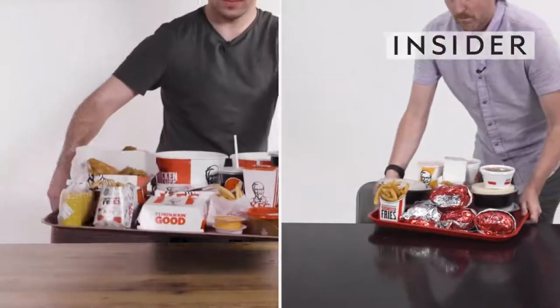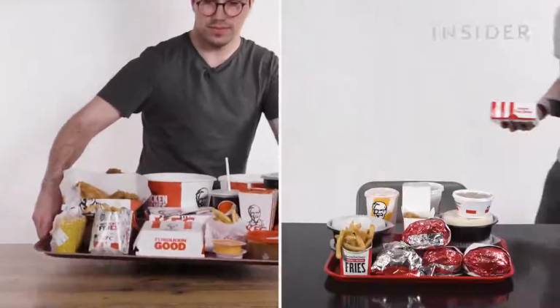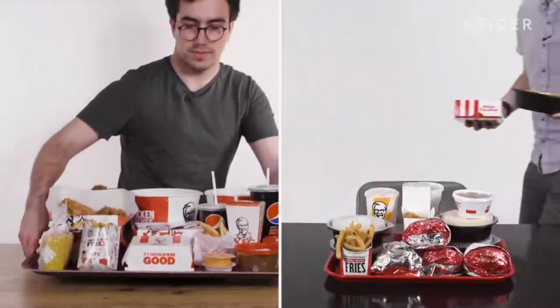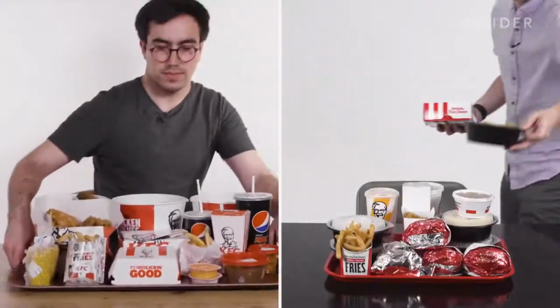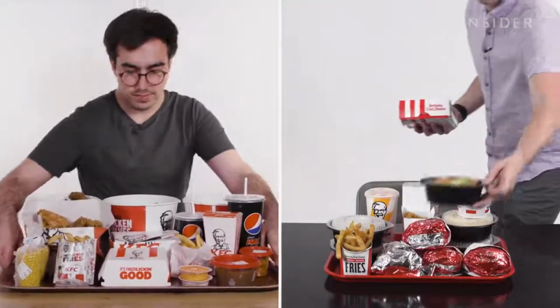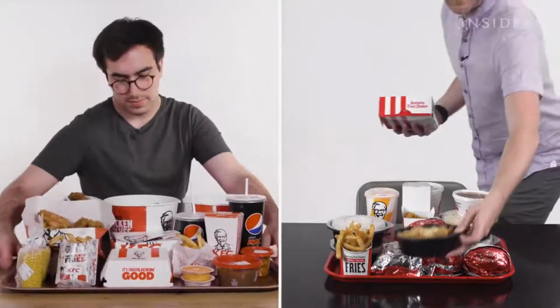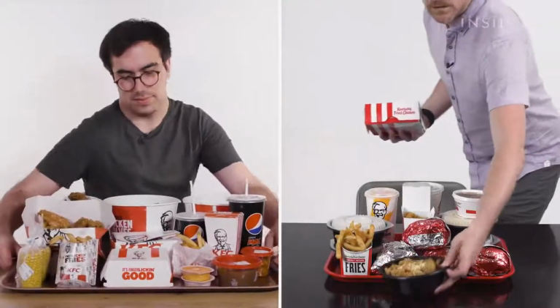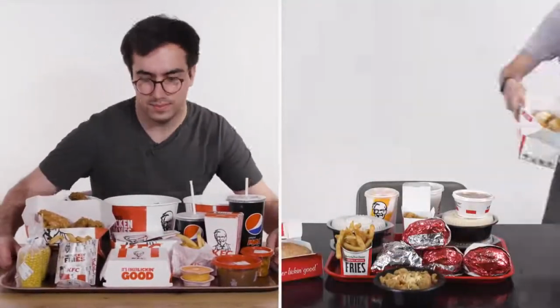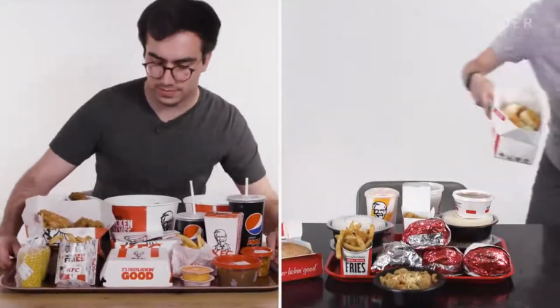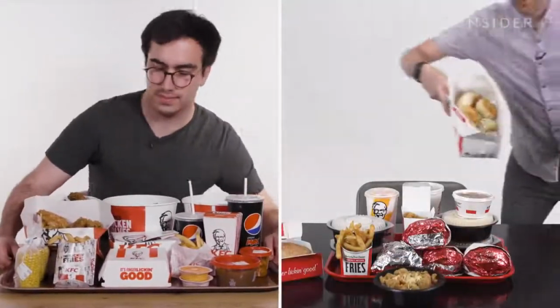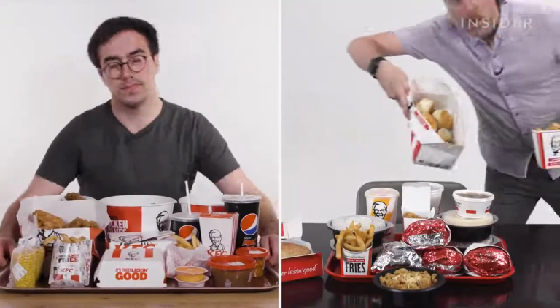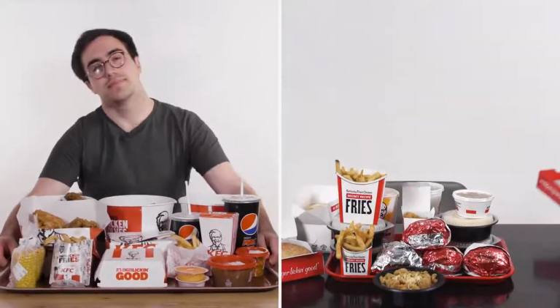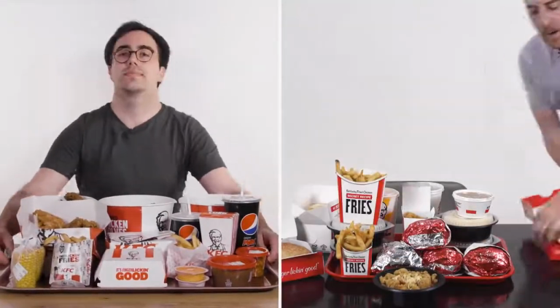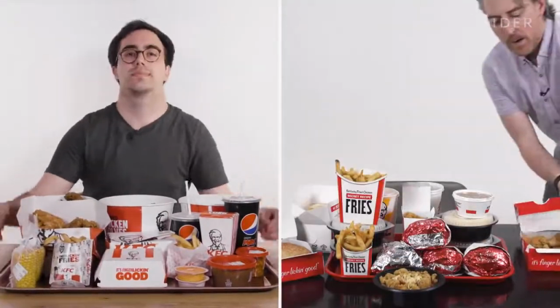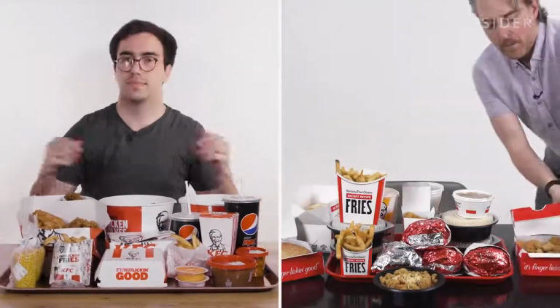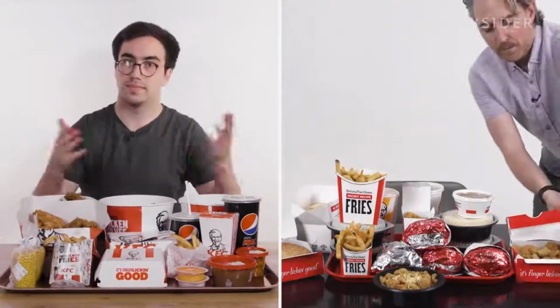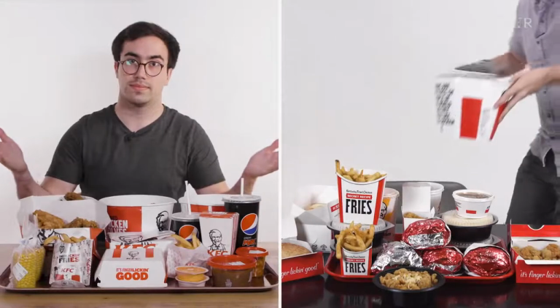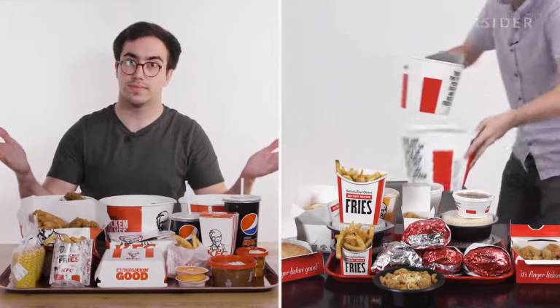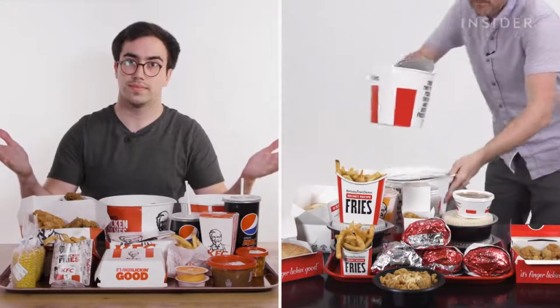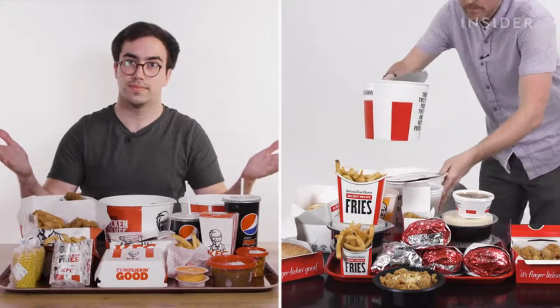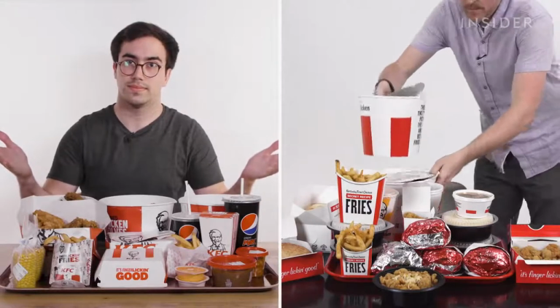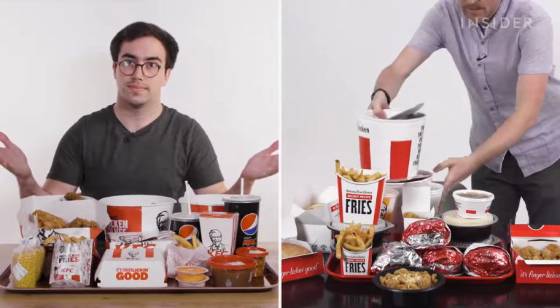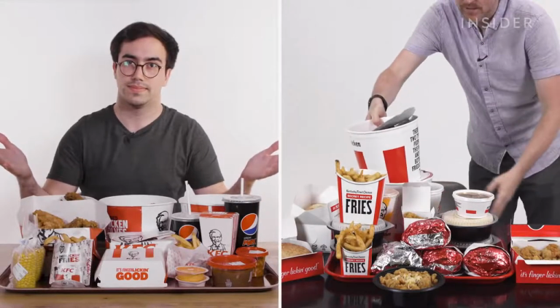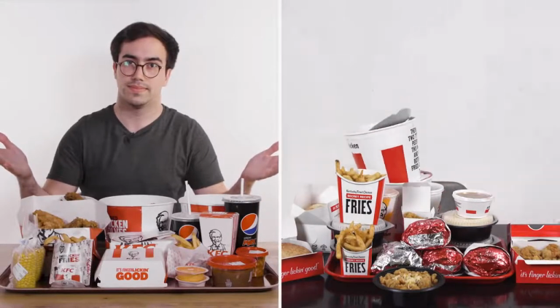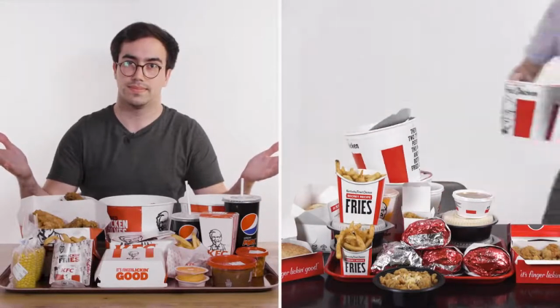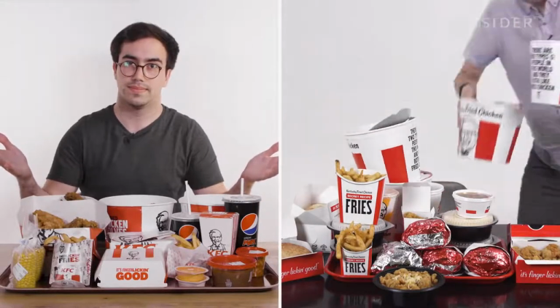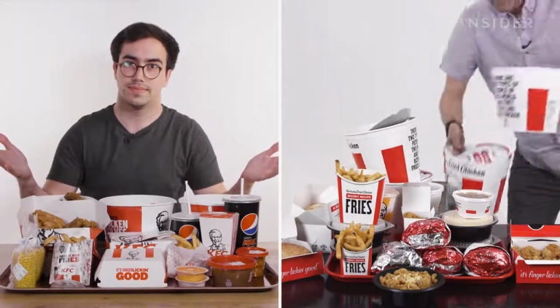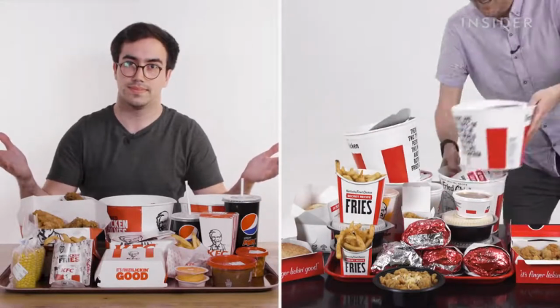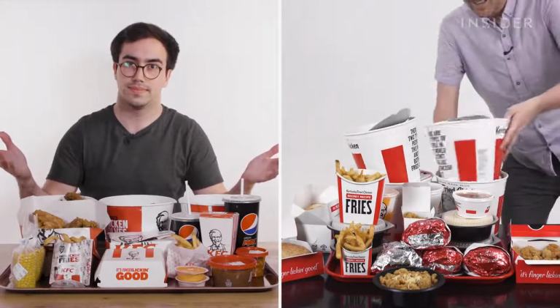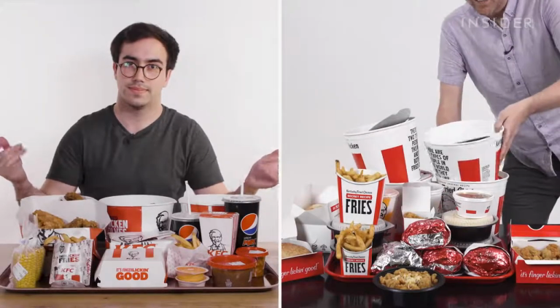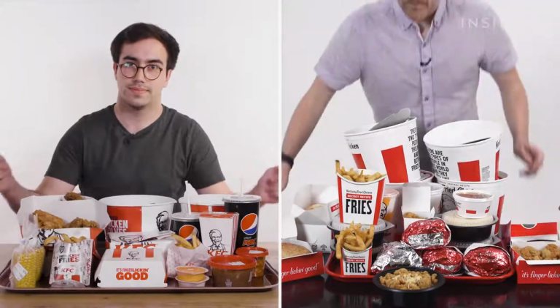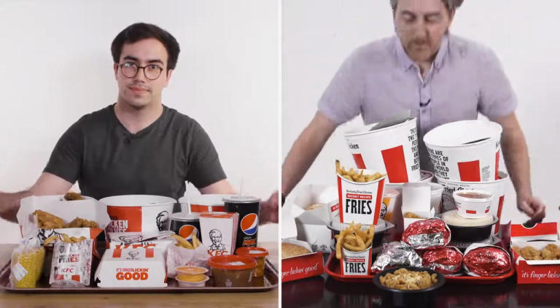From calorie count to portion sizes, we wanted to find out the difference between a US and a UK KFC. This is Food Wars.